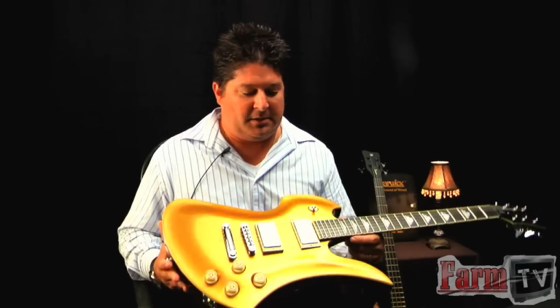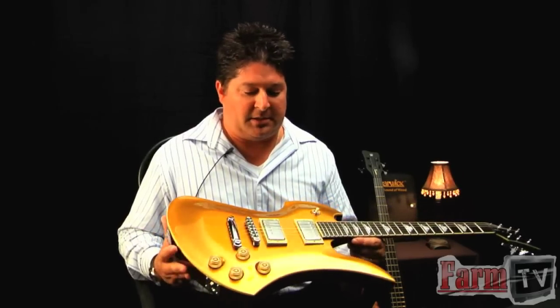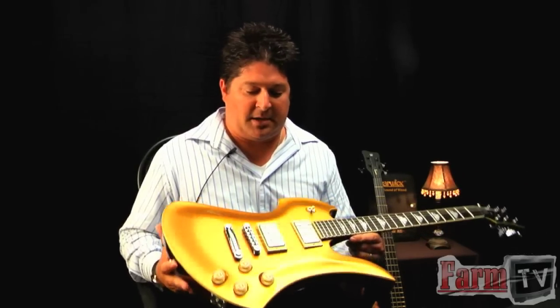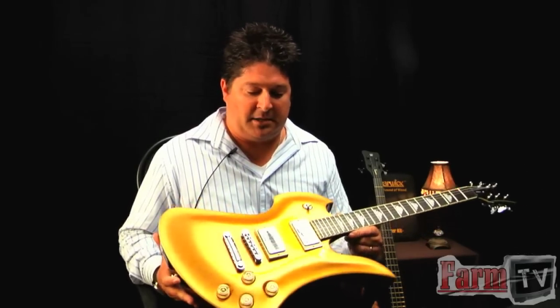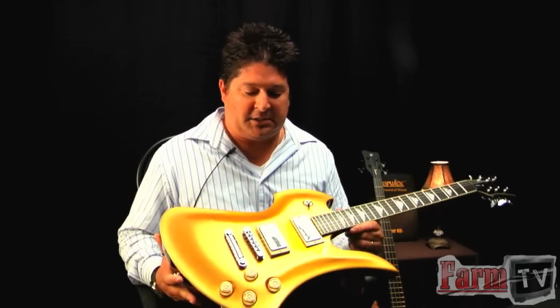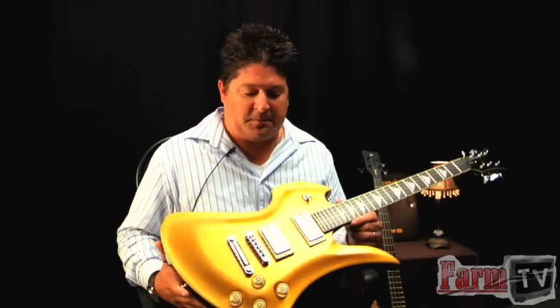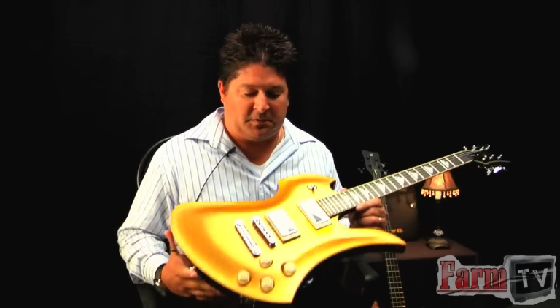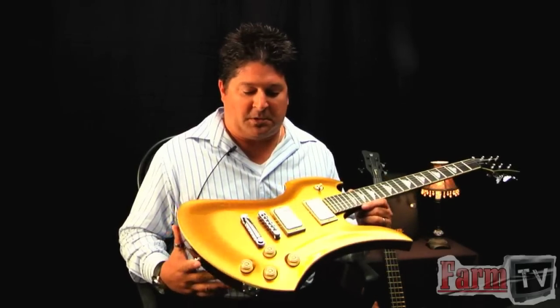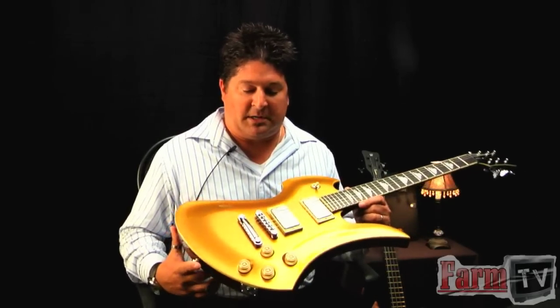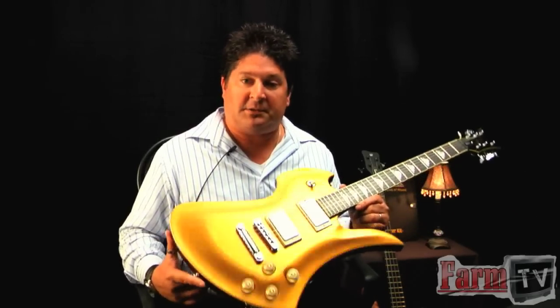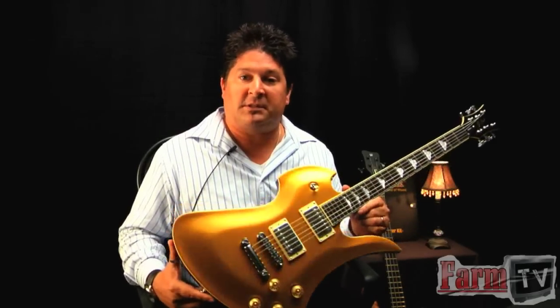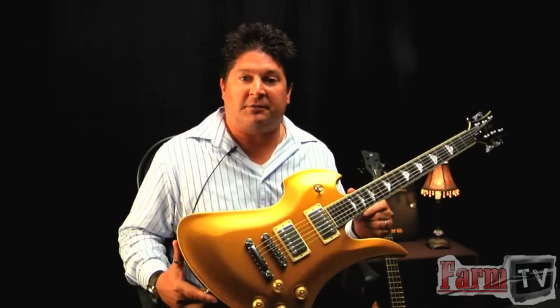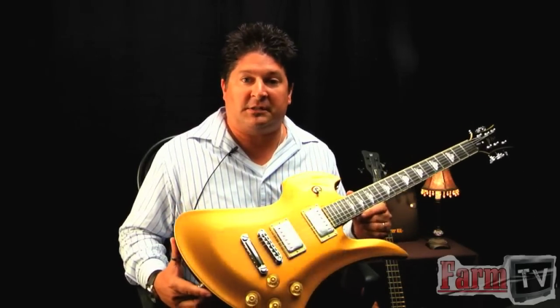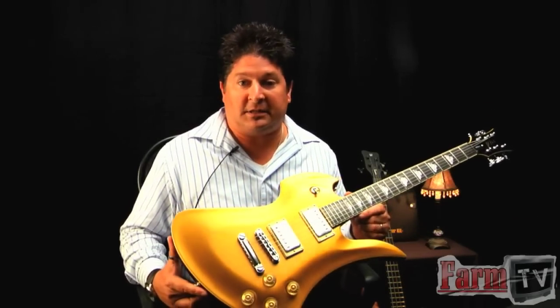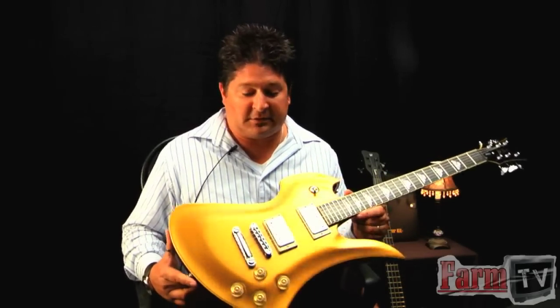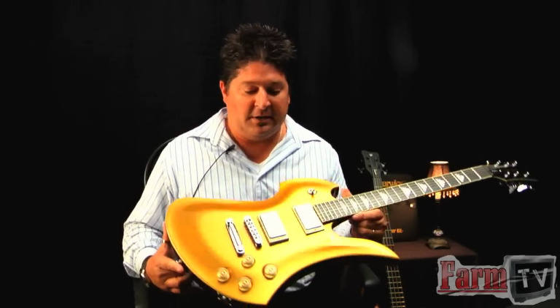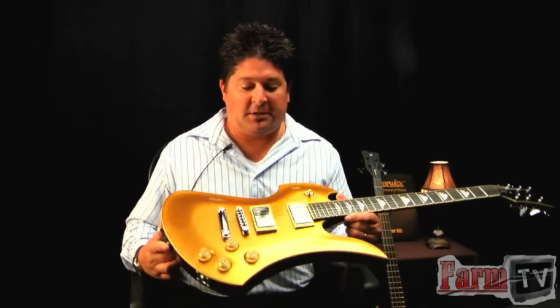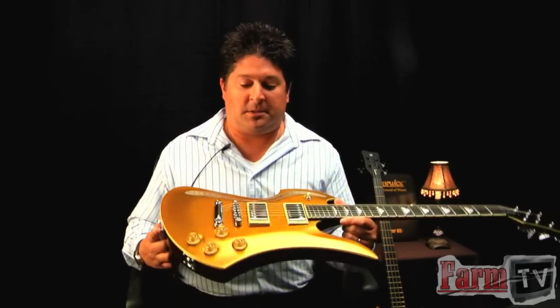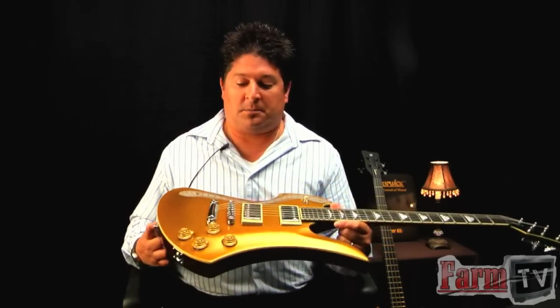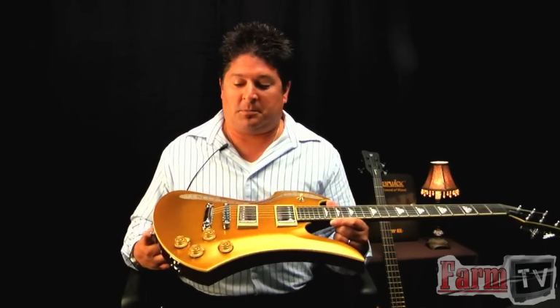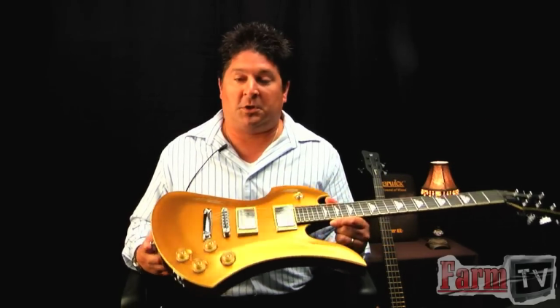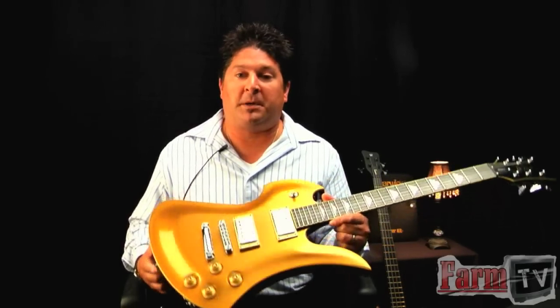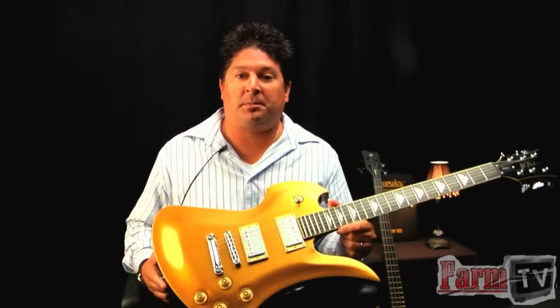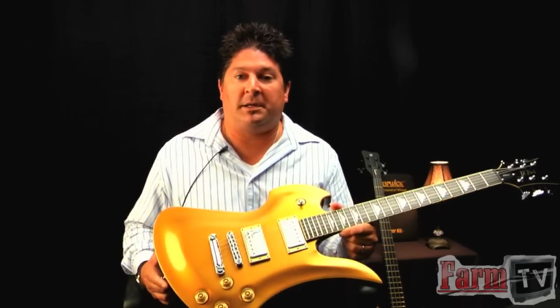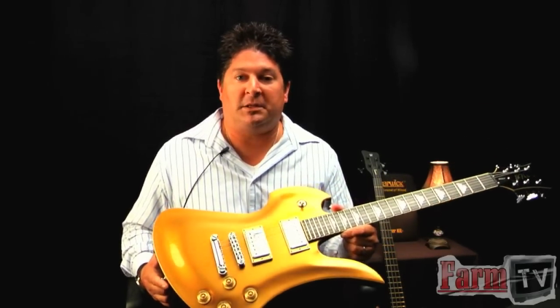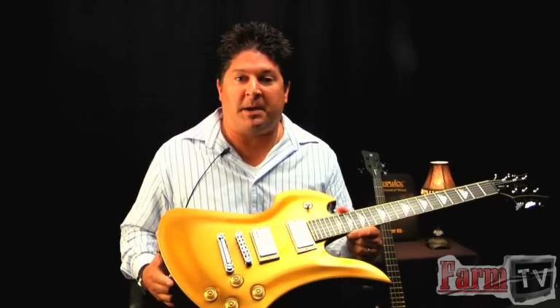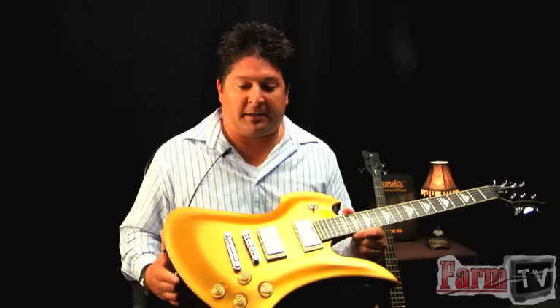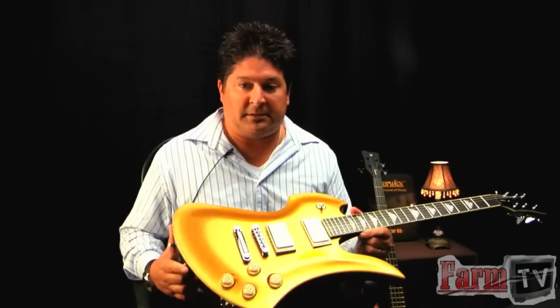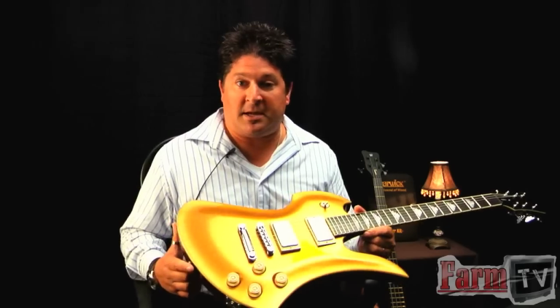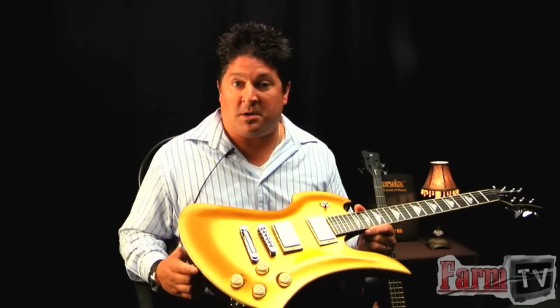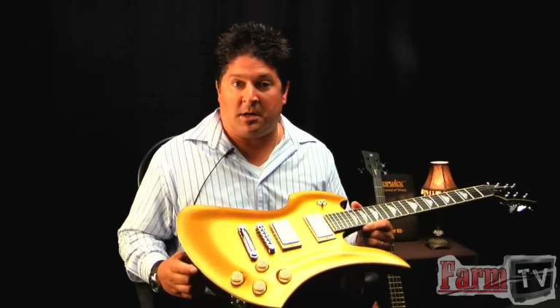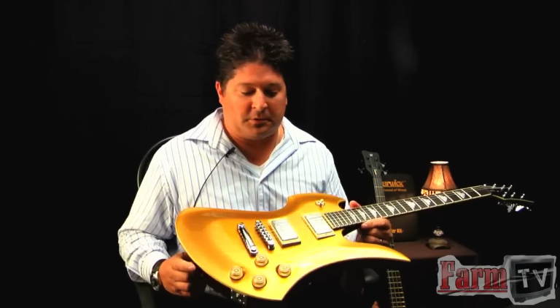It is an iconic shape. These have been around since '76. You may remember Joe Perry playing these back in the day, among others.